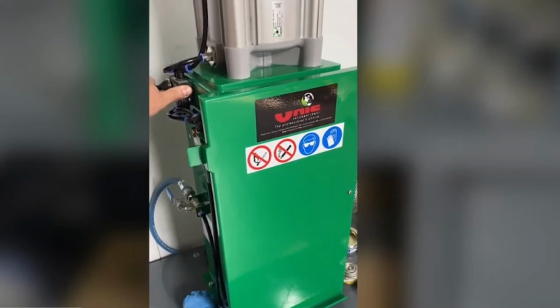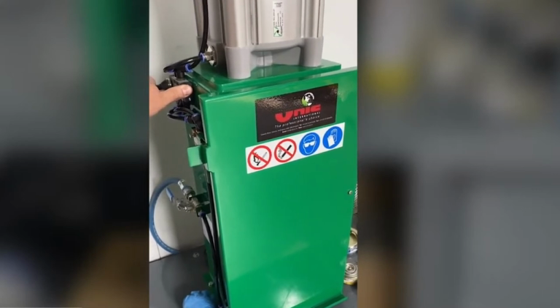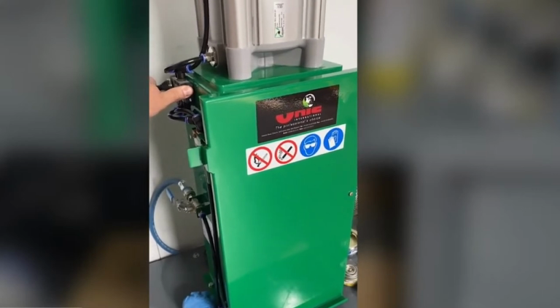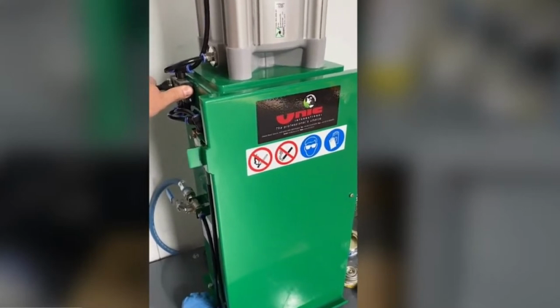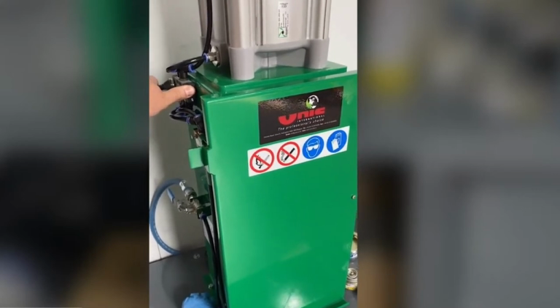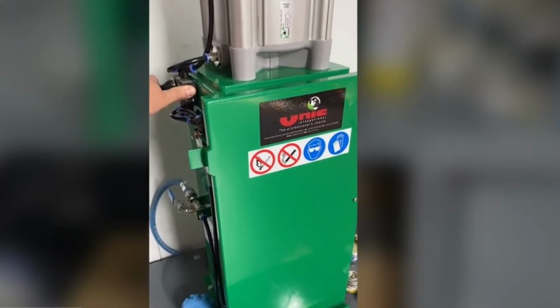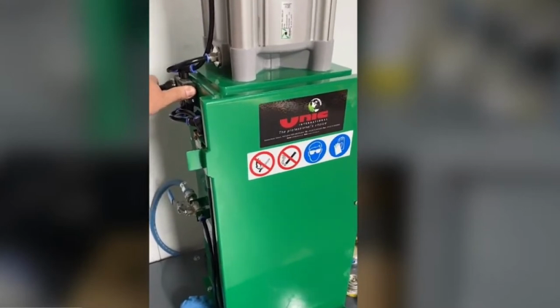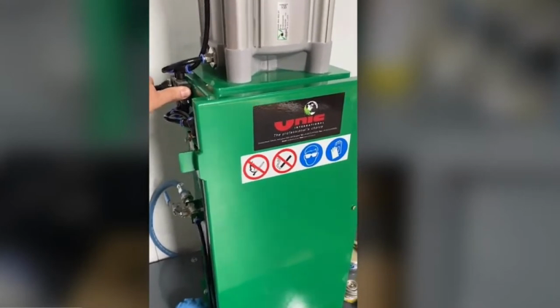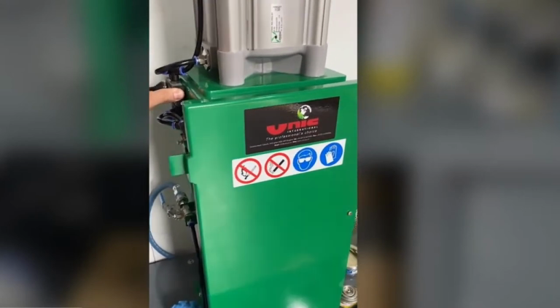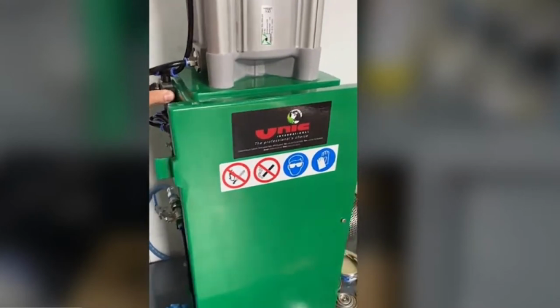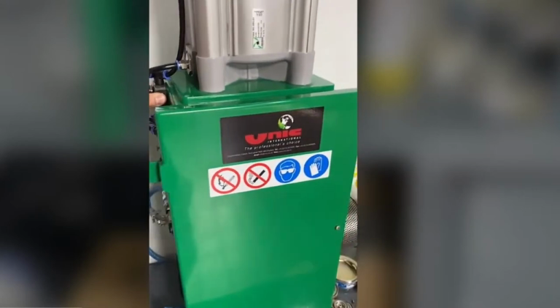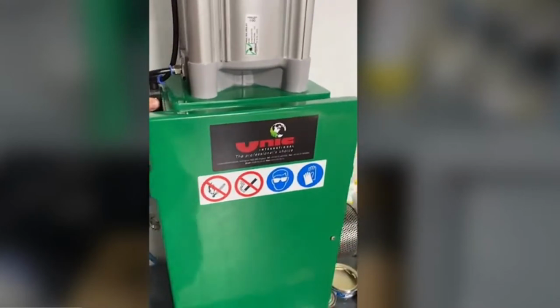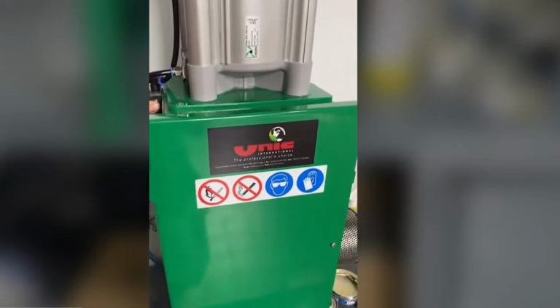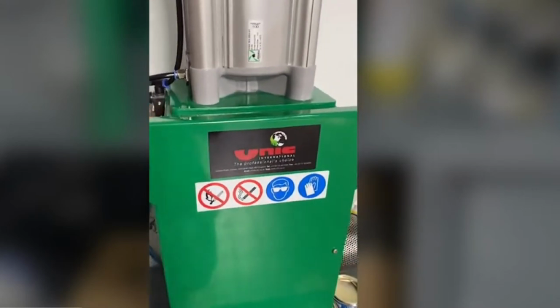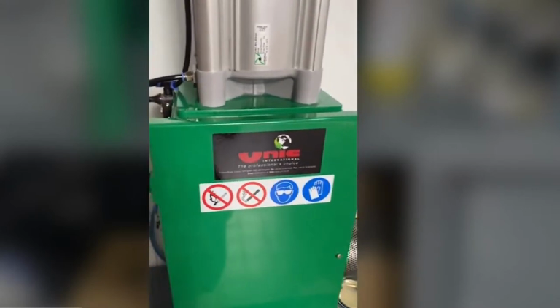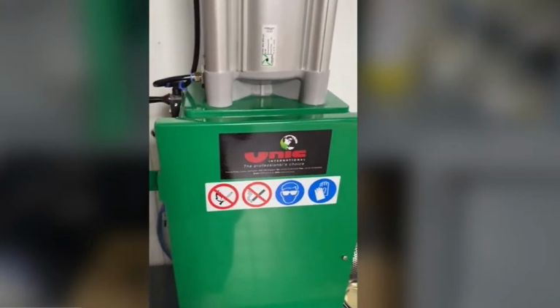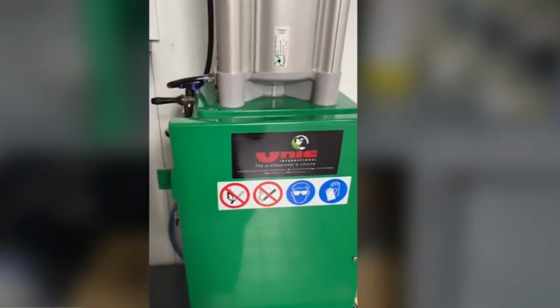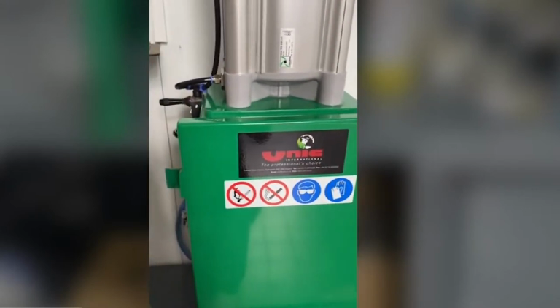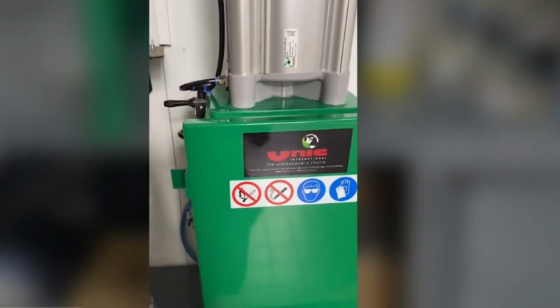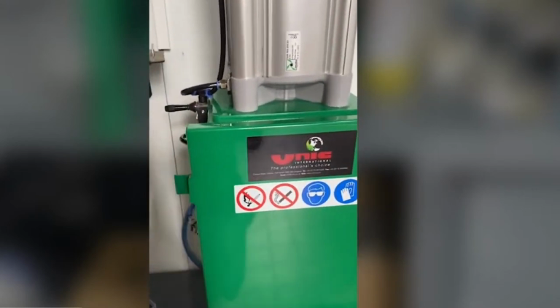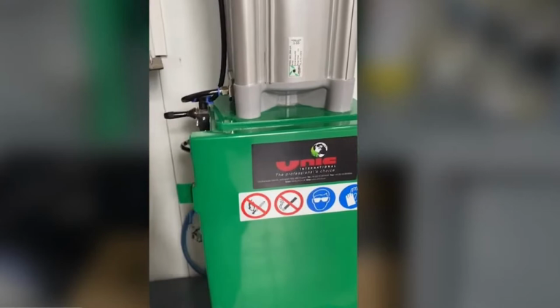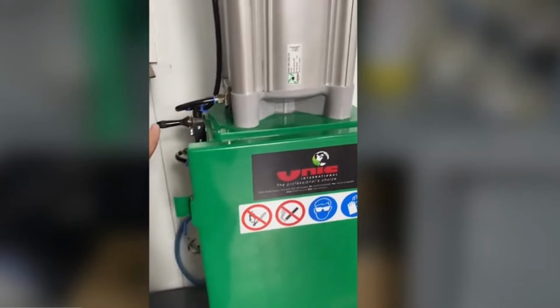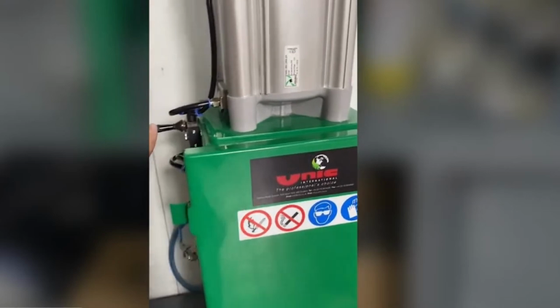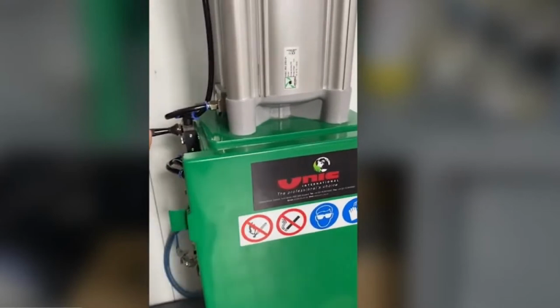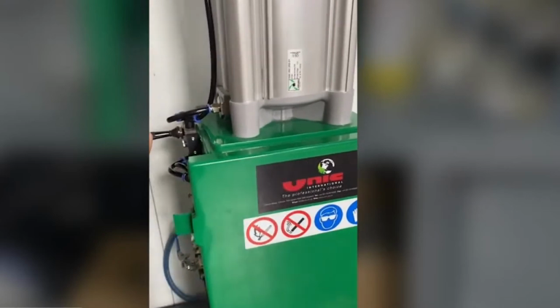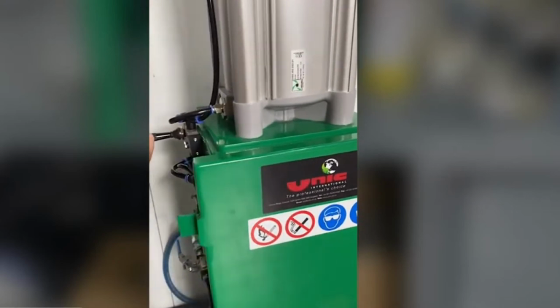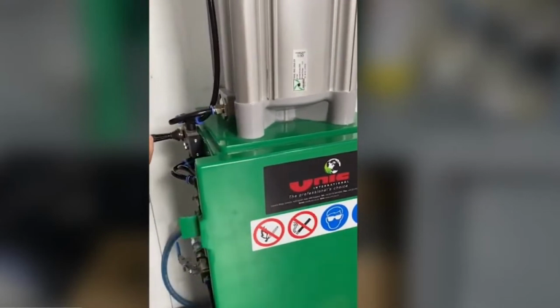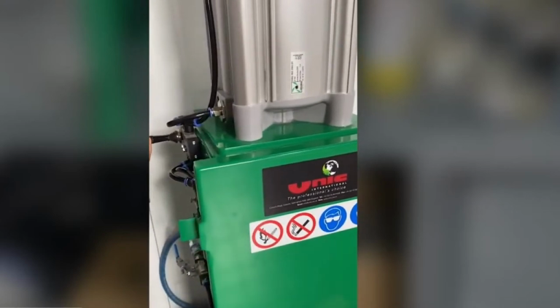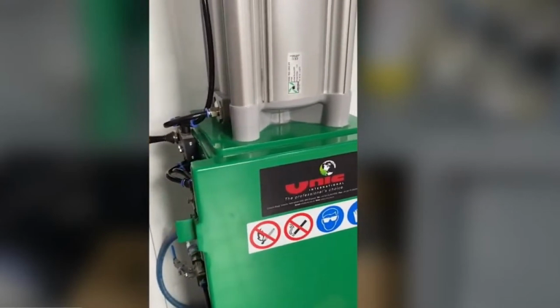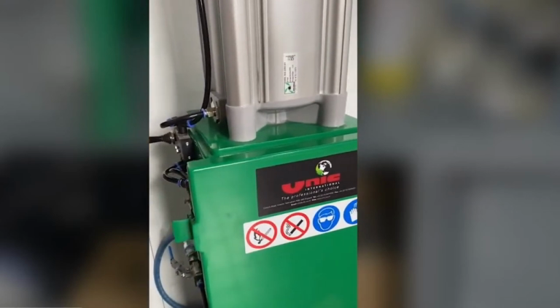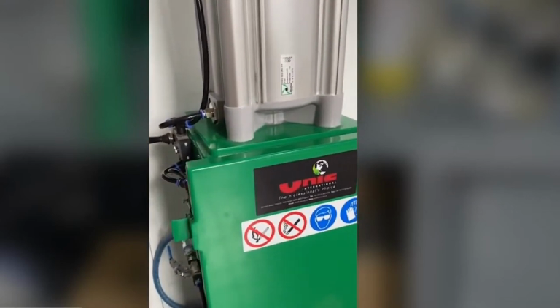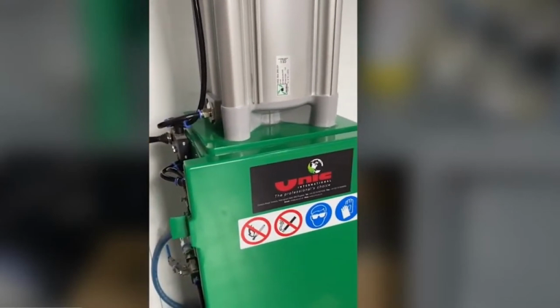Once the ram goes quiet, it's reached the bottom of the cycle. You can then return this. That's it.